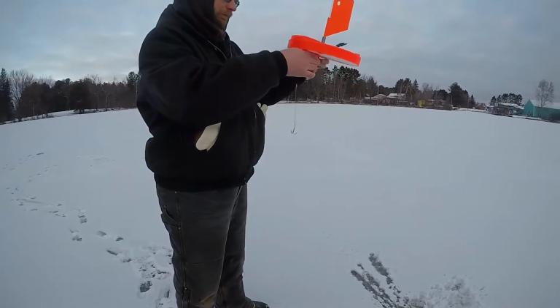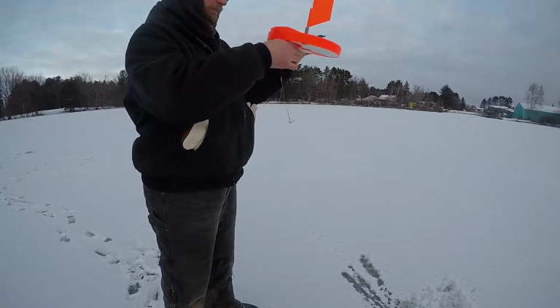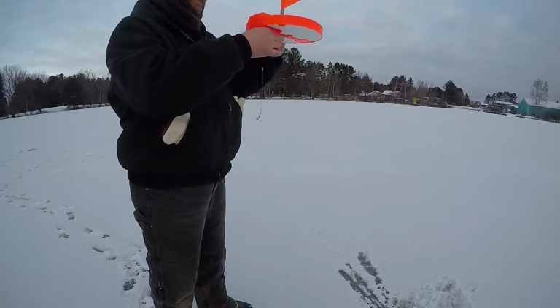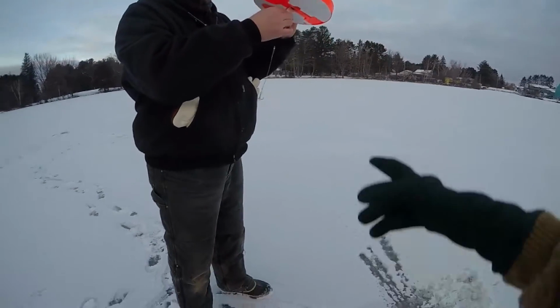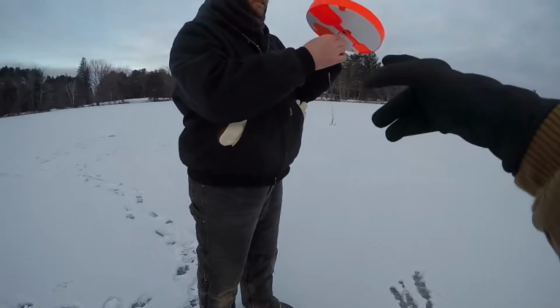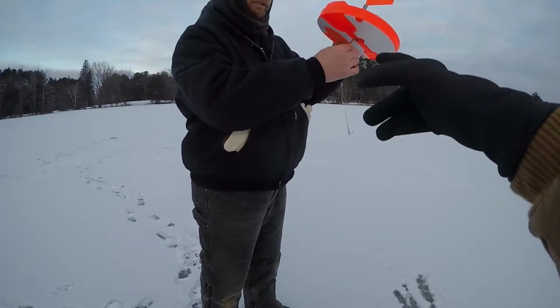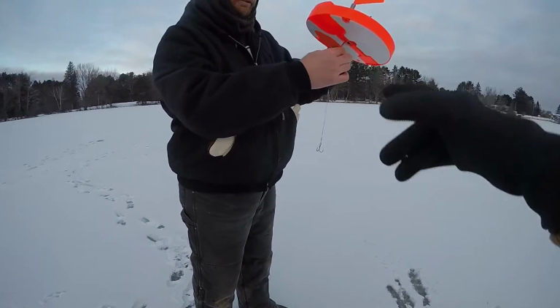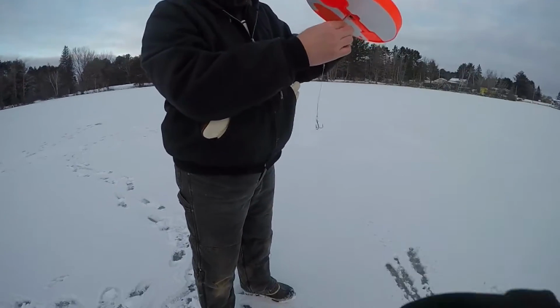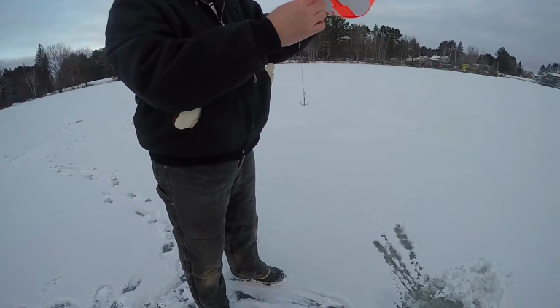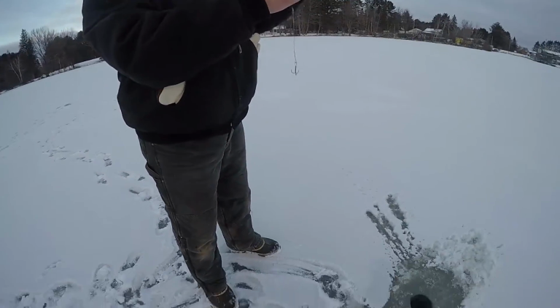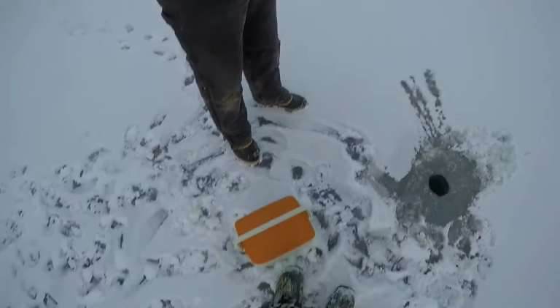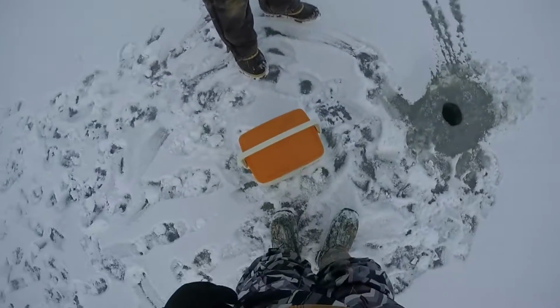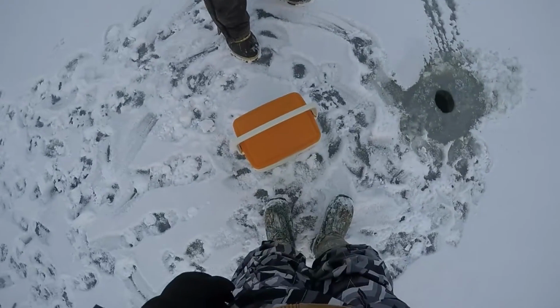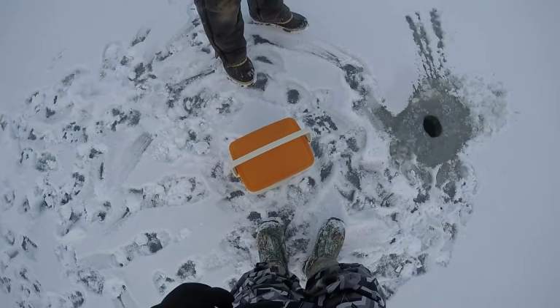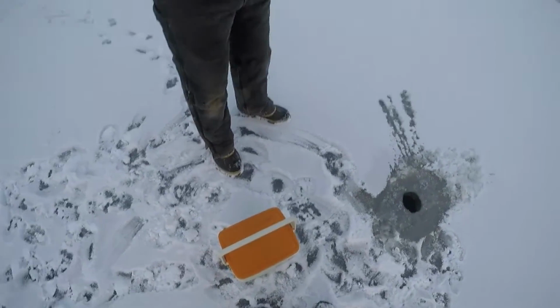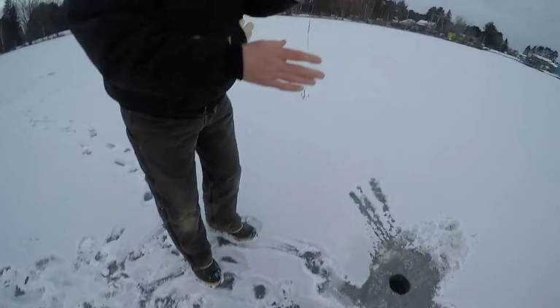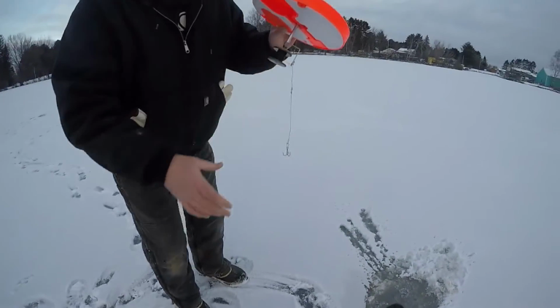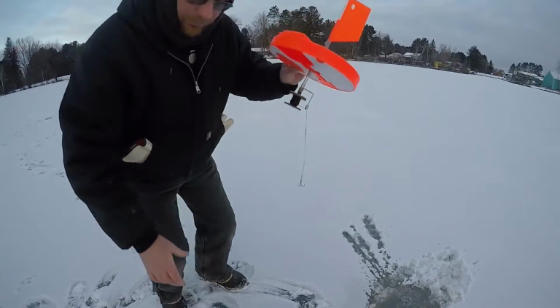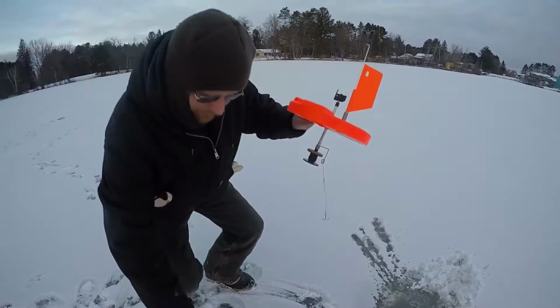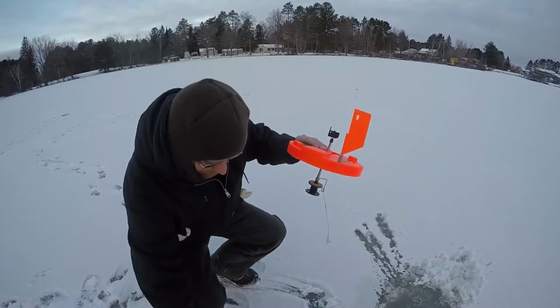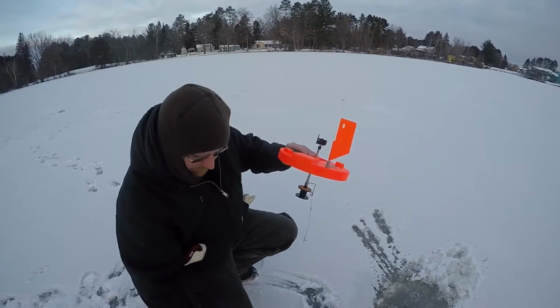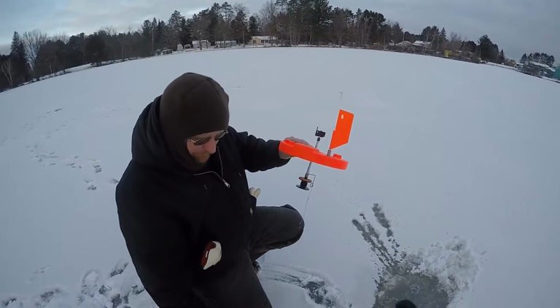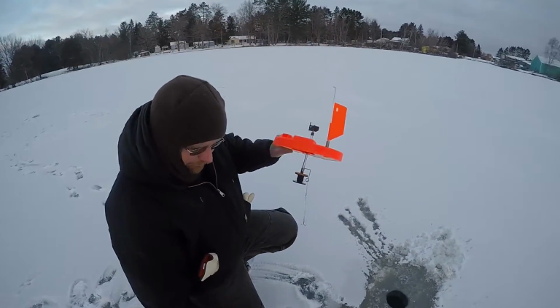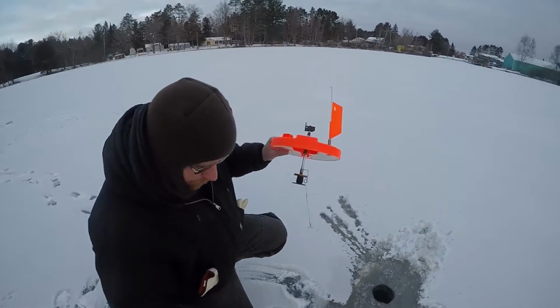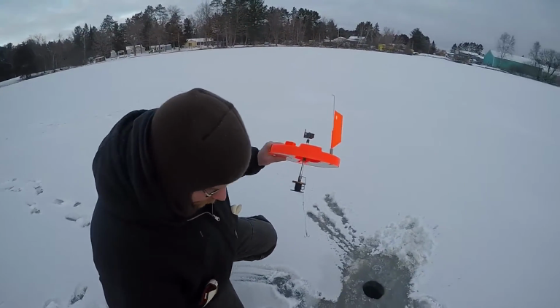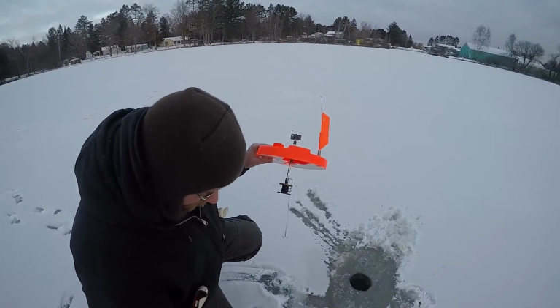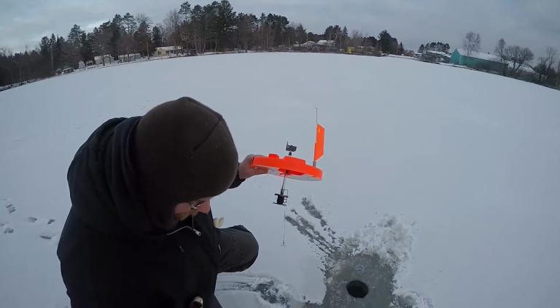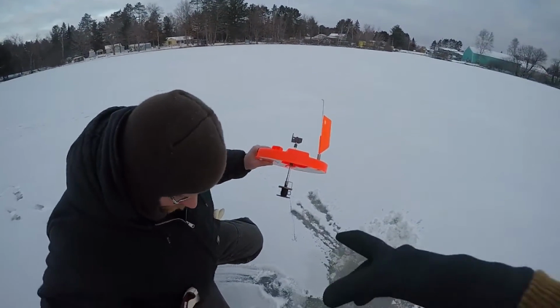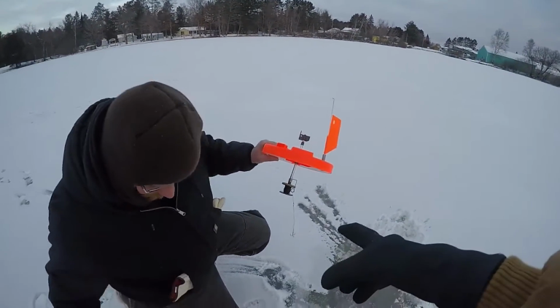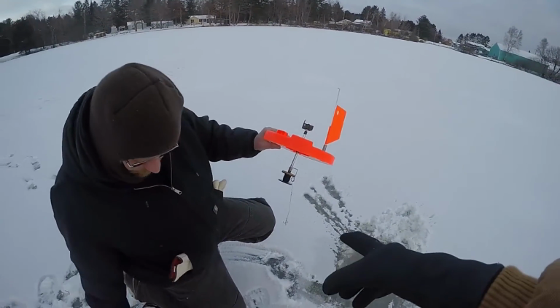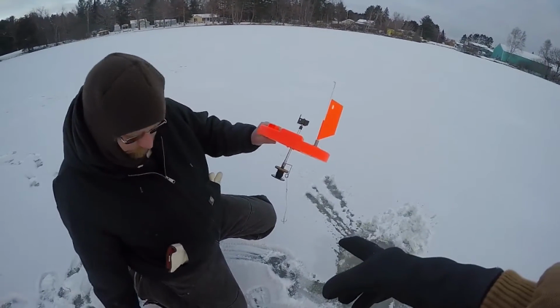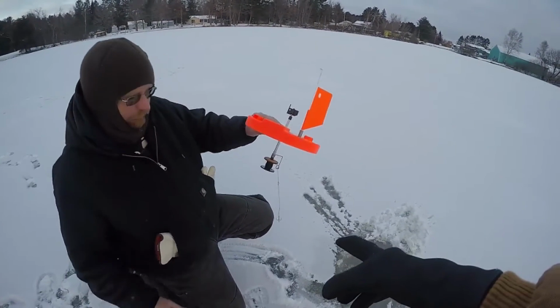We got our tip-up over there. We got some shiners in there, and we got a treble hook on there.